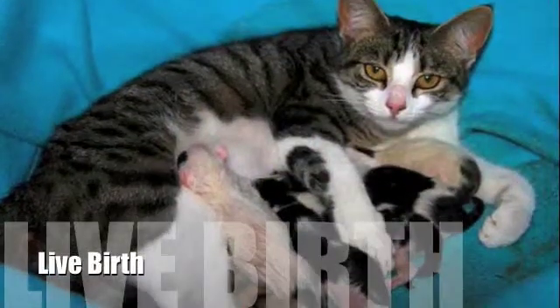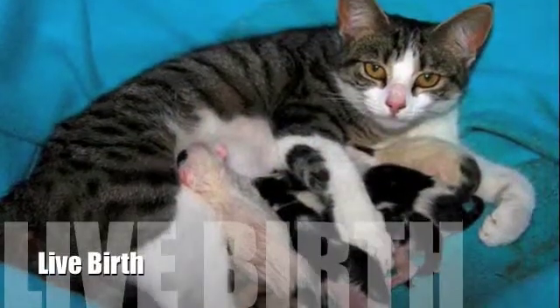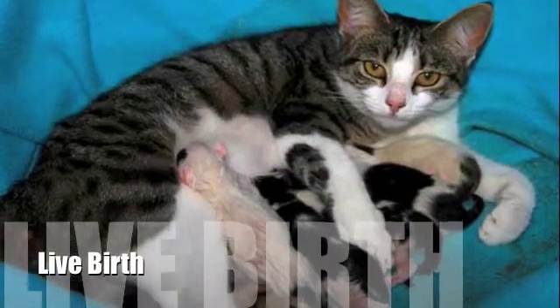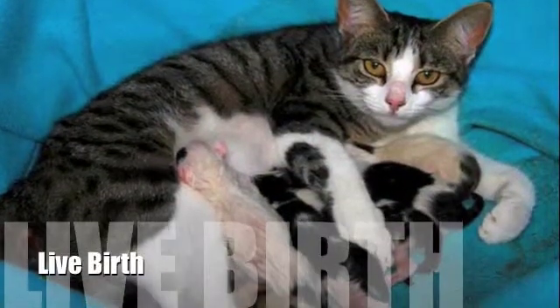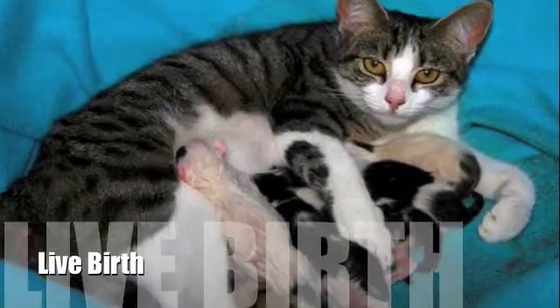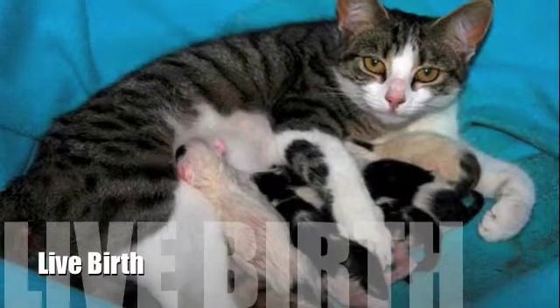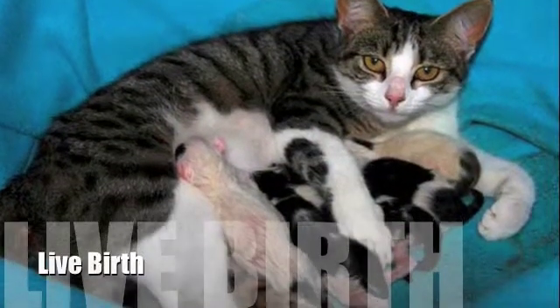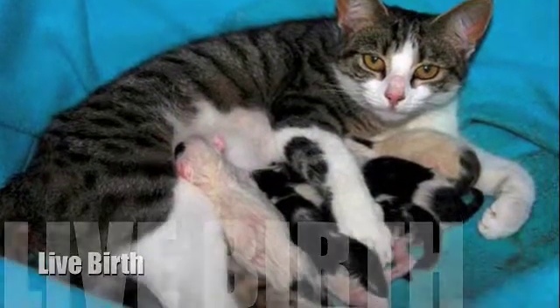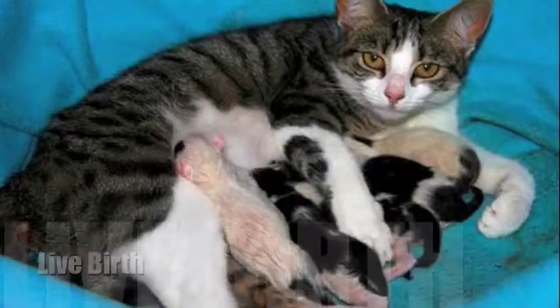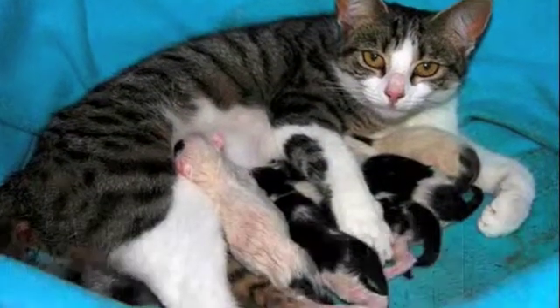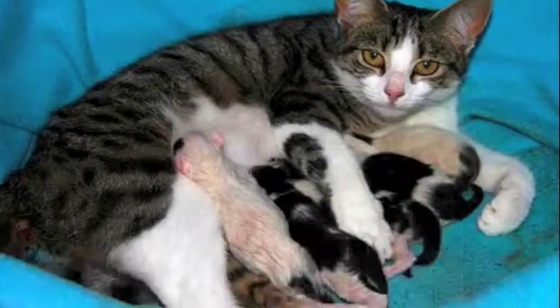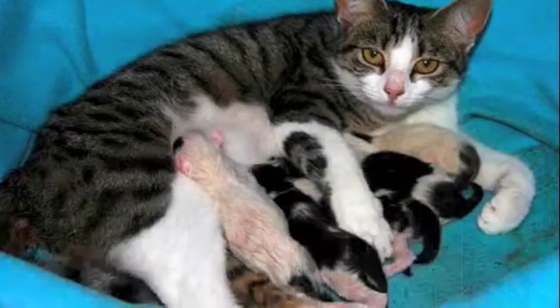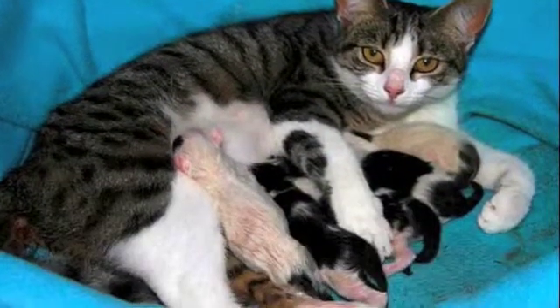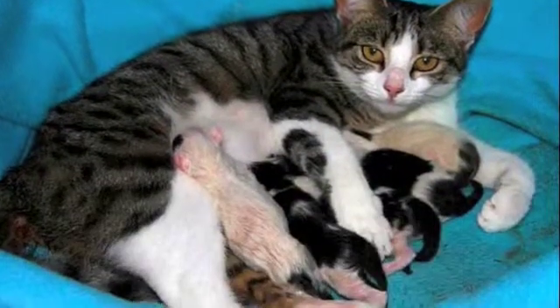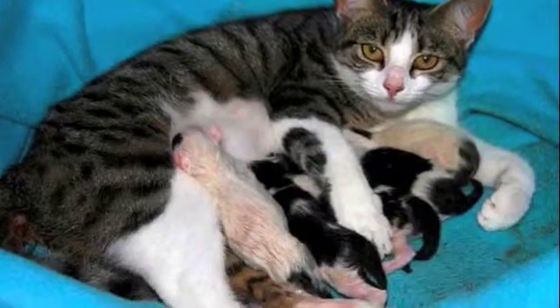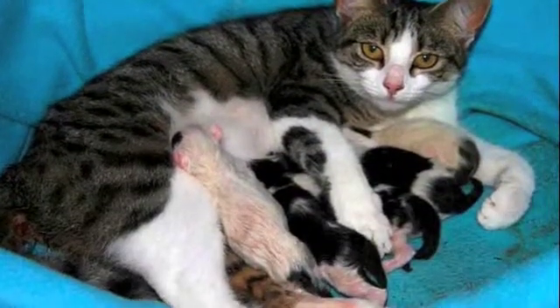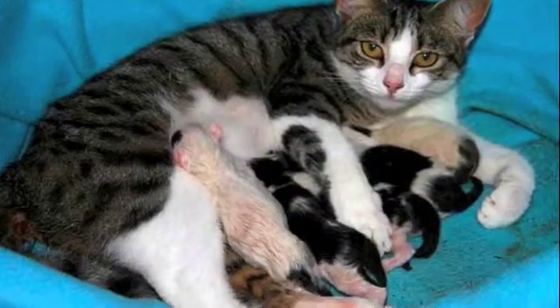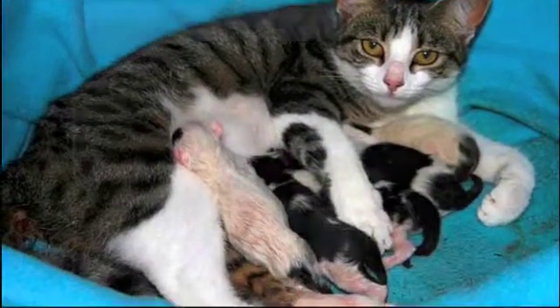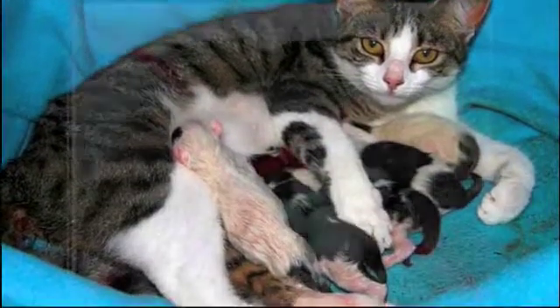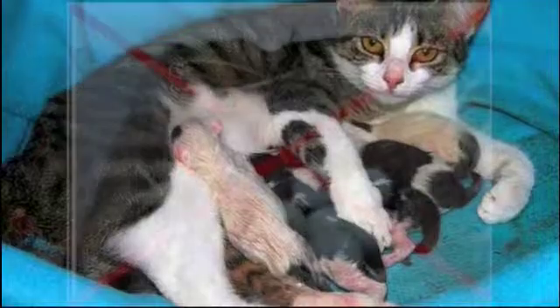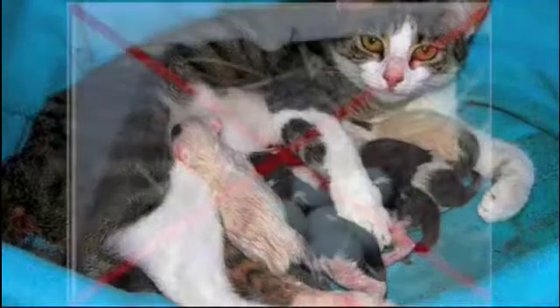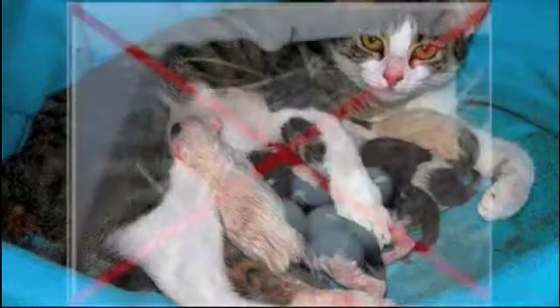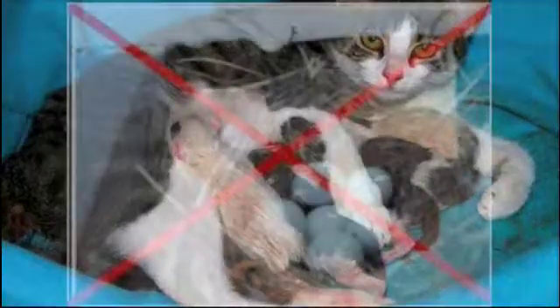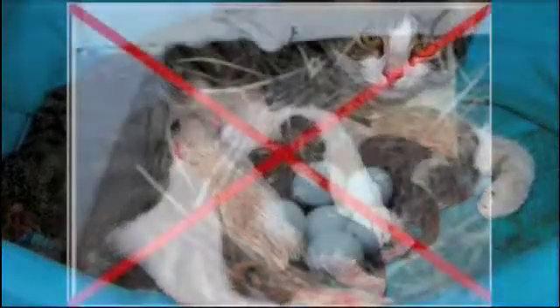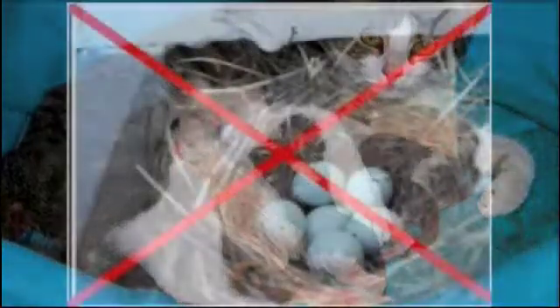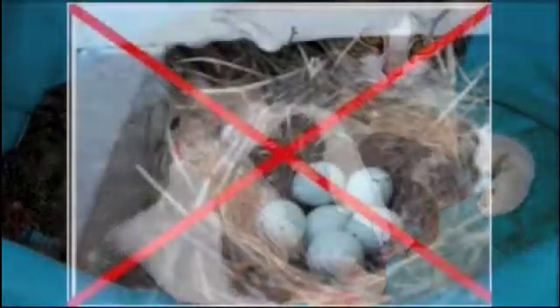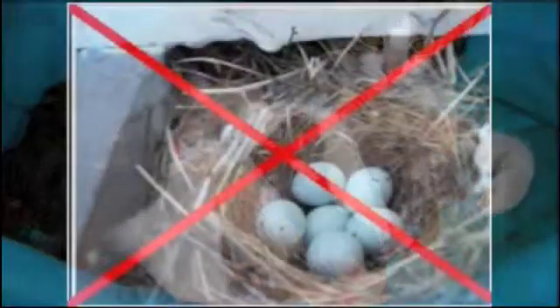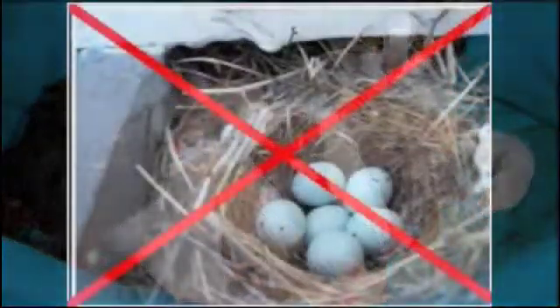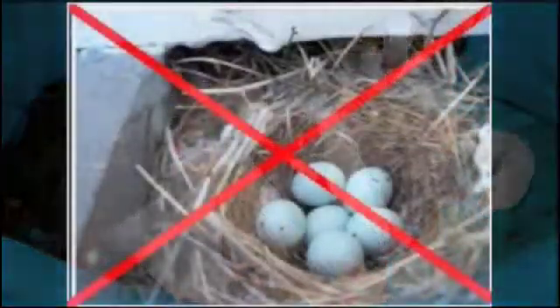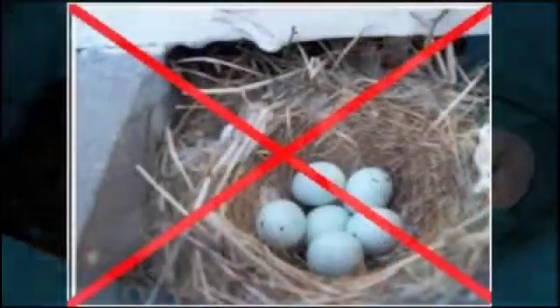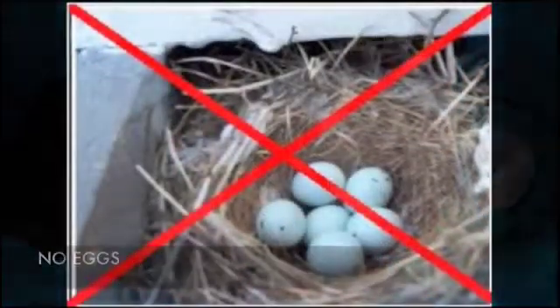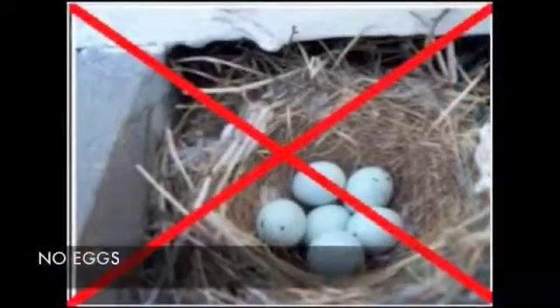Almost all mammals give birth to live young, rather than laying eggs as birds do.